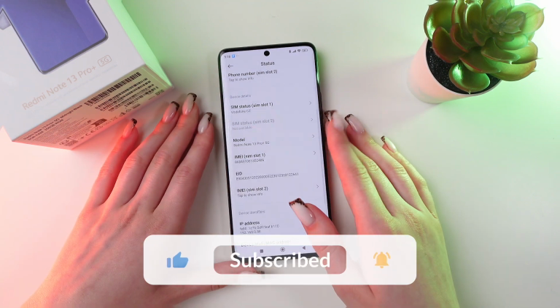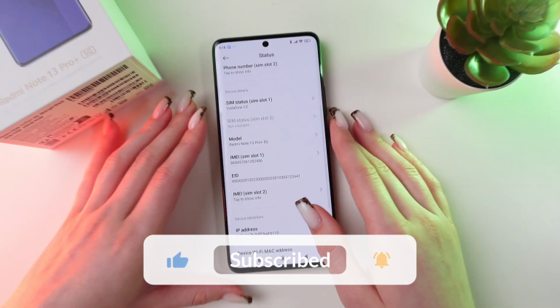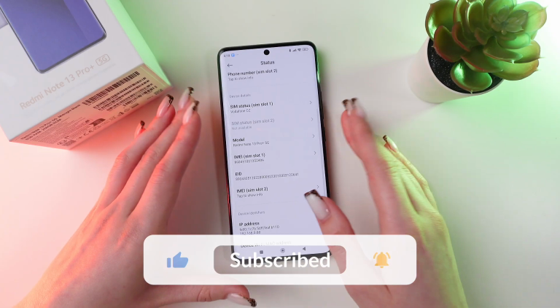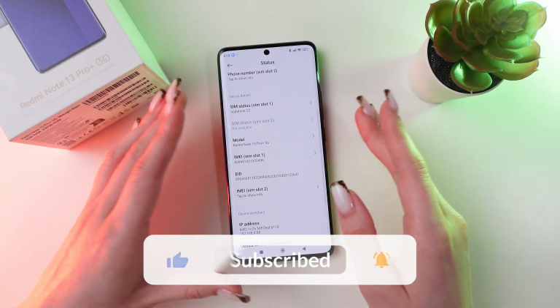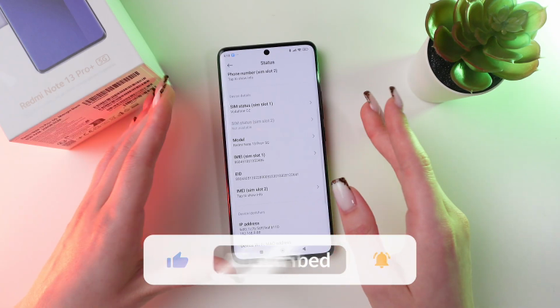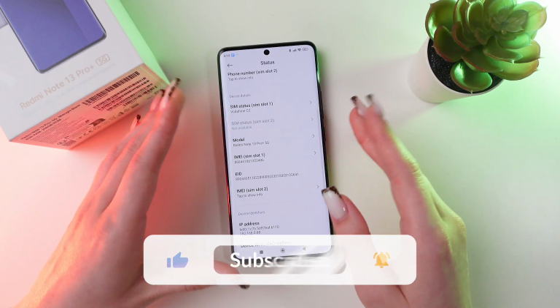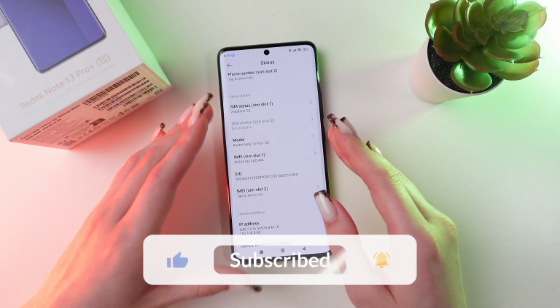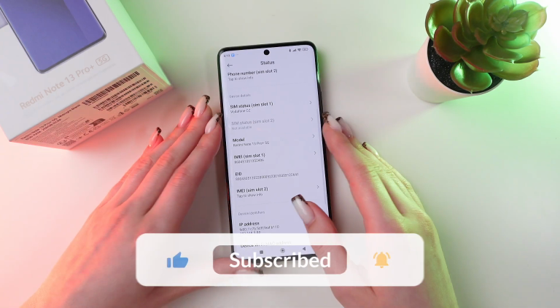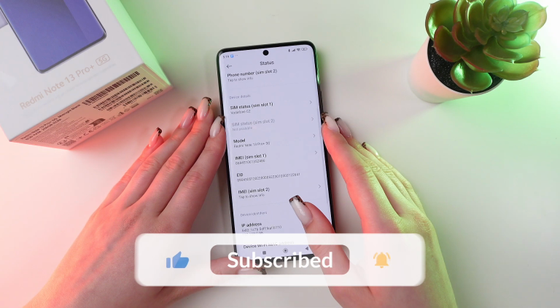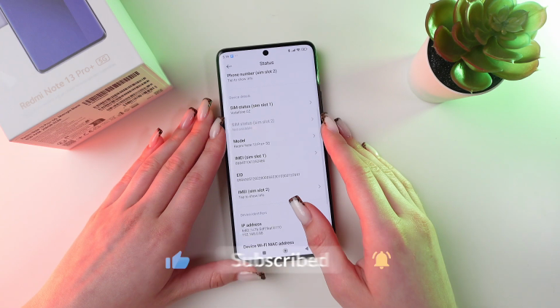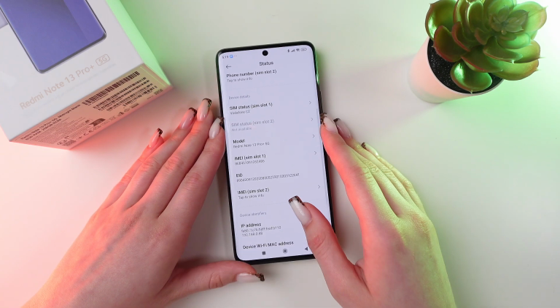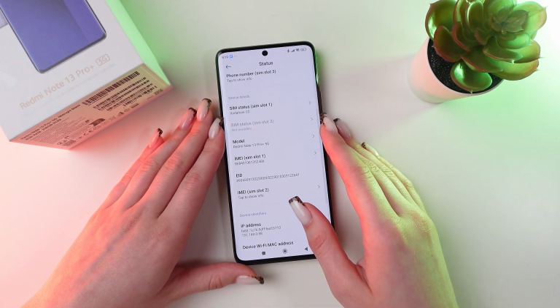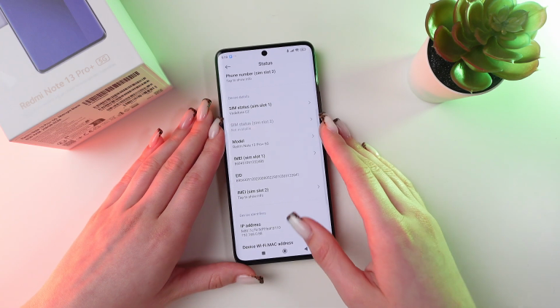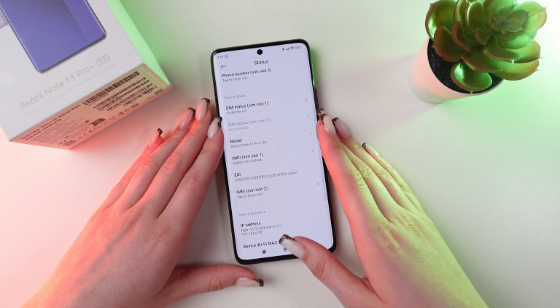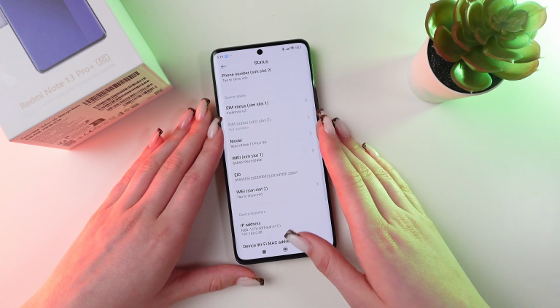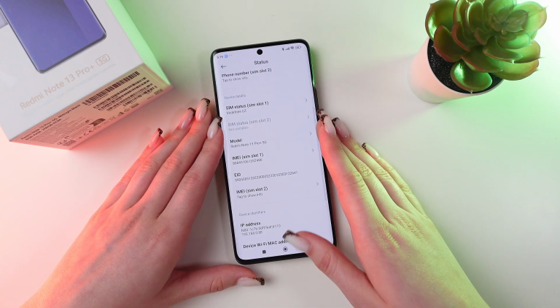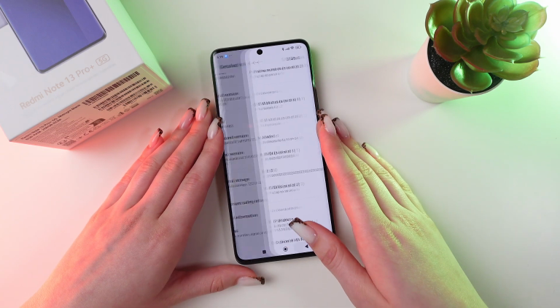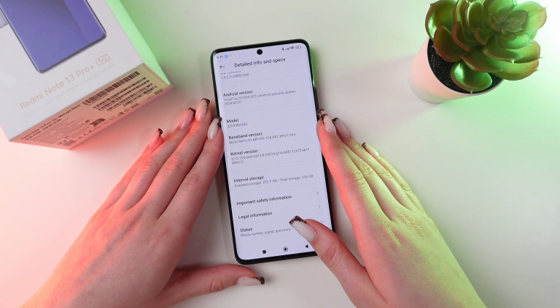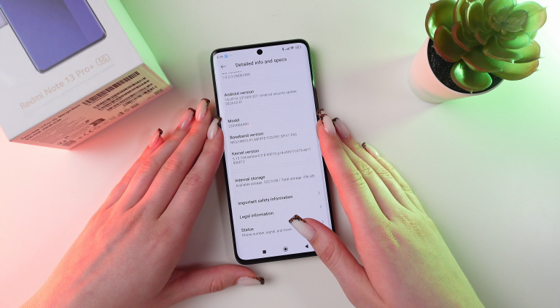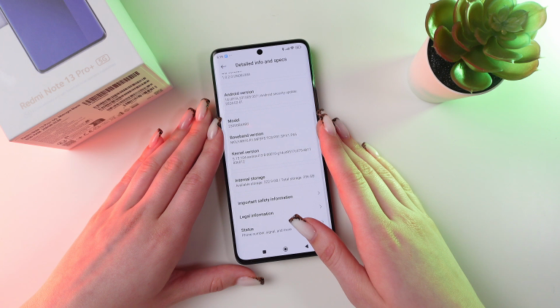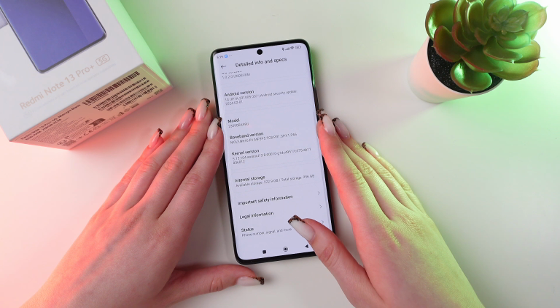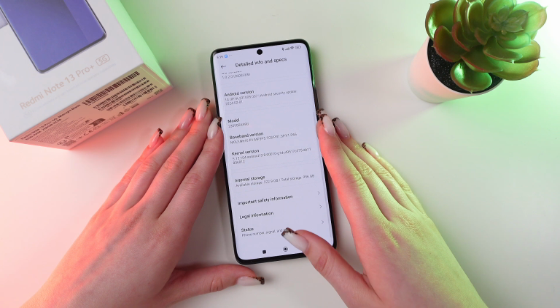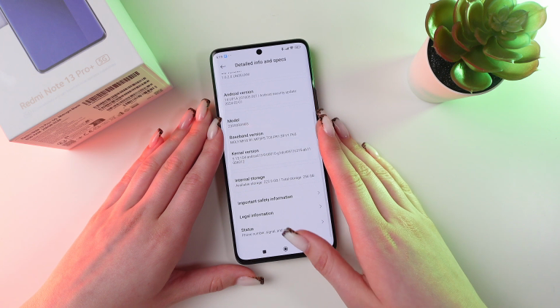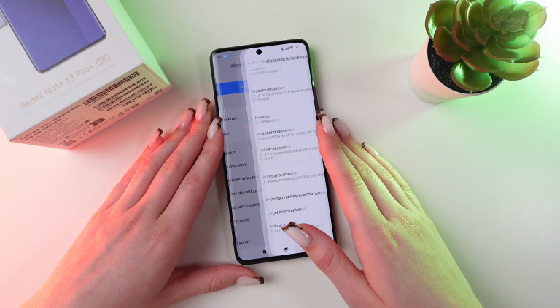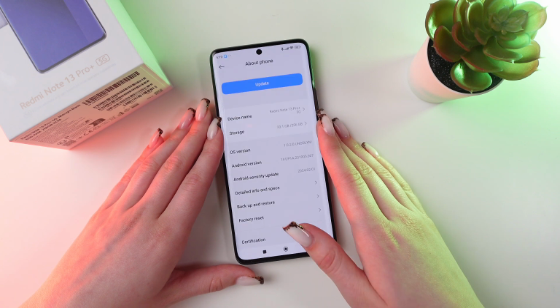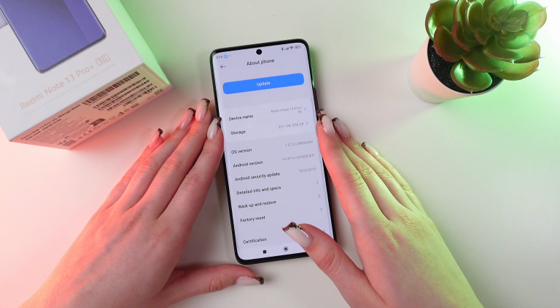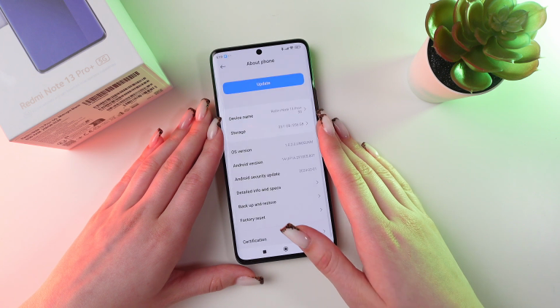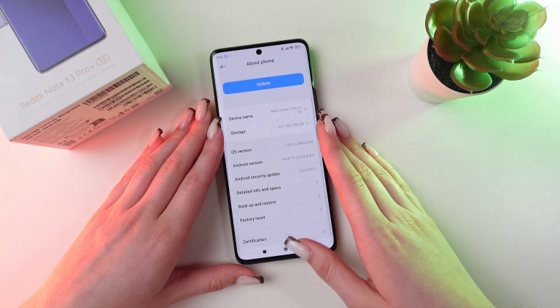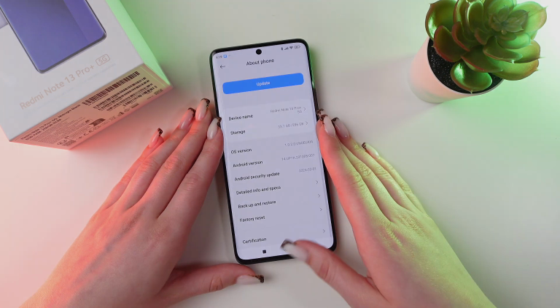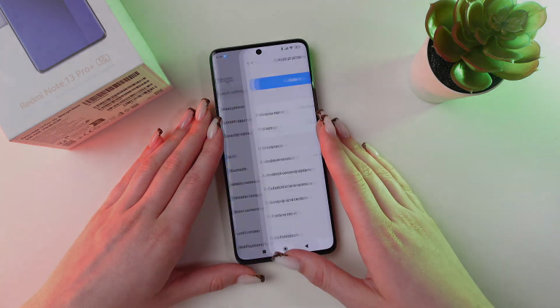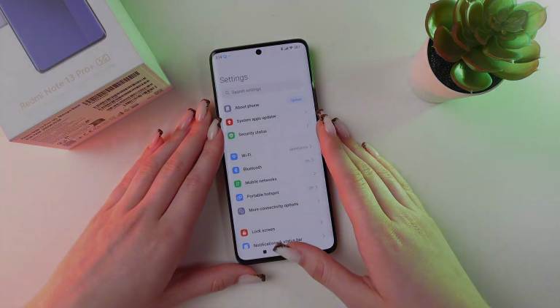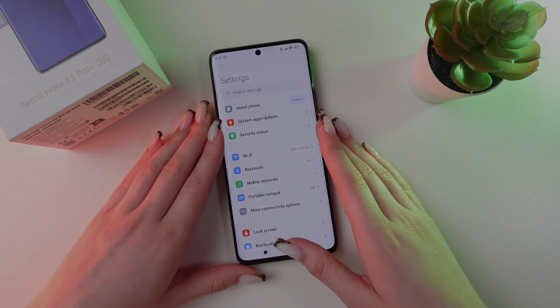And that was all for now. I hope this video was useful for you. Thank you so much for watching!